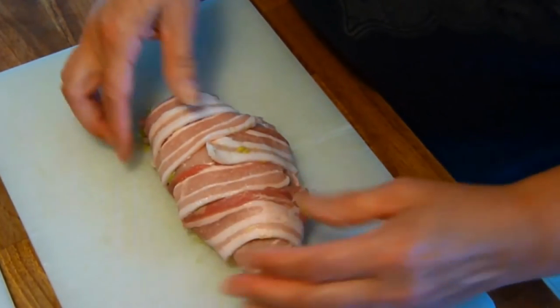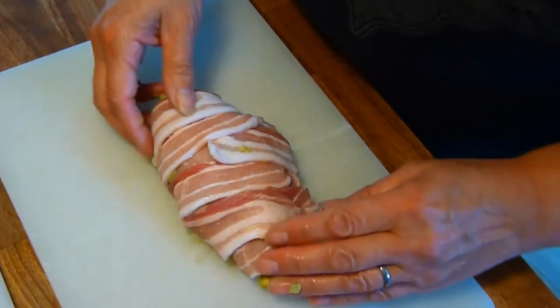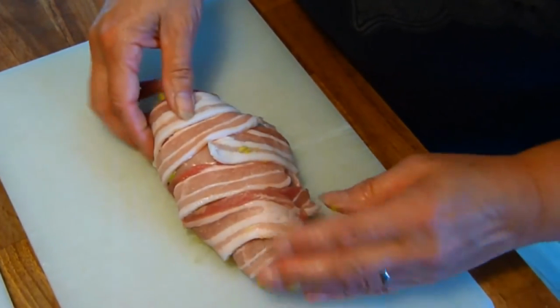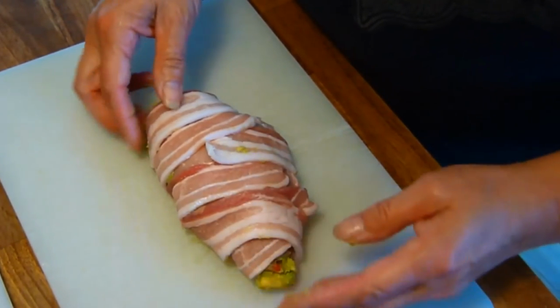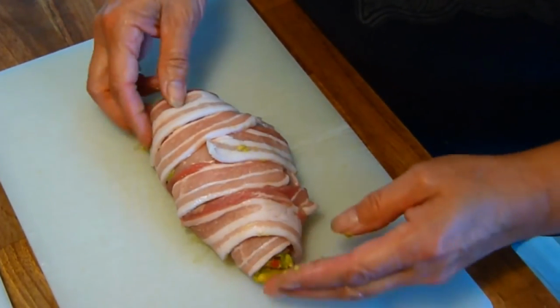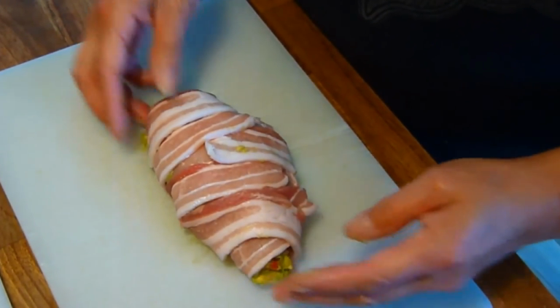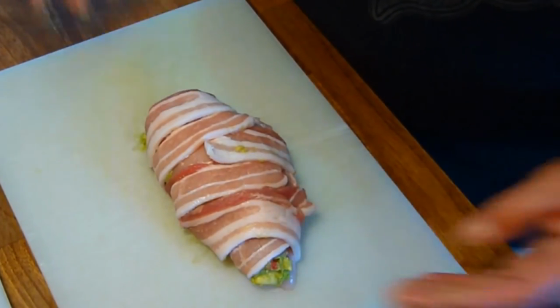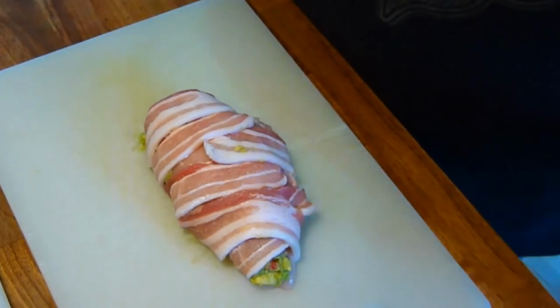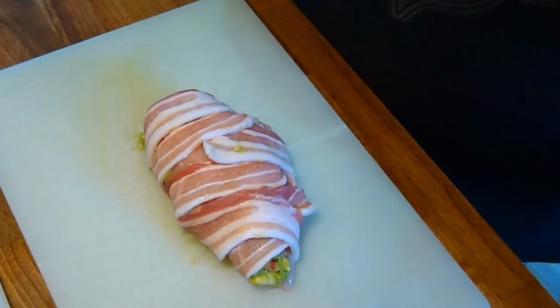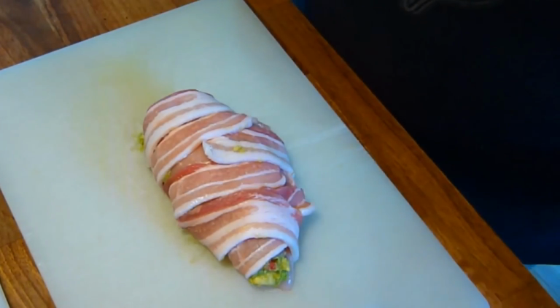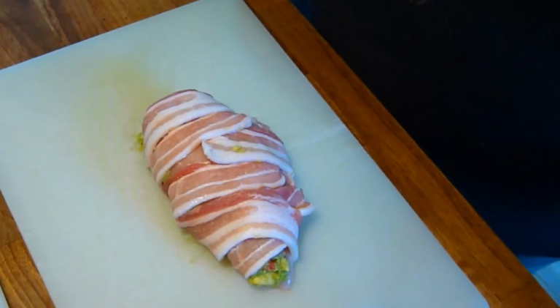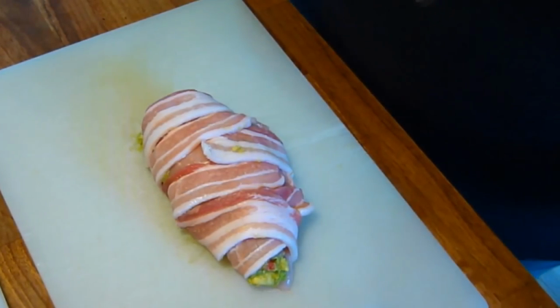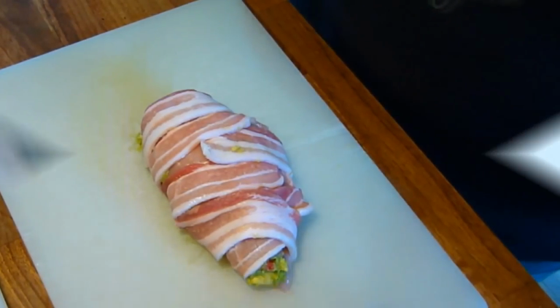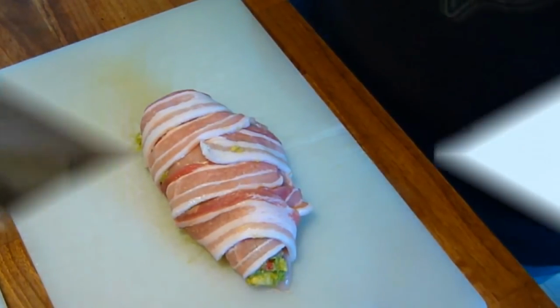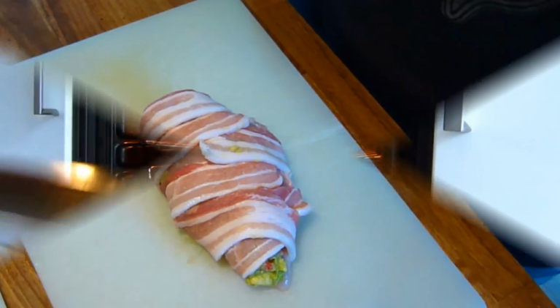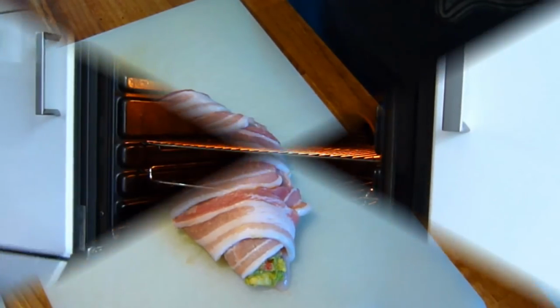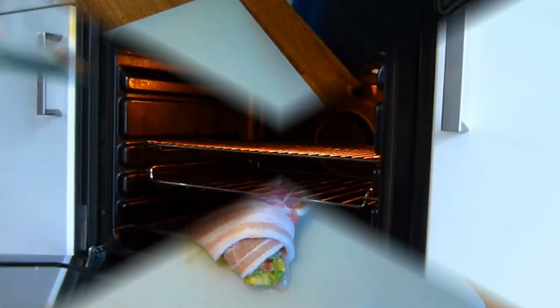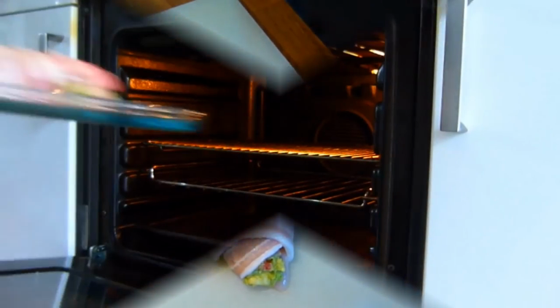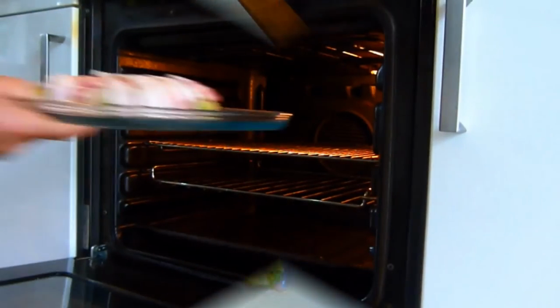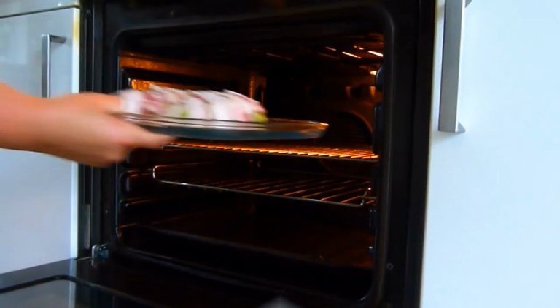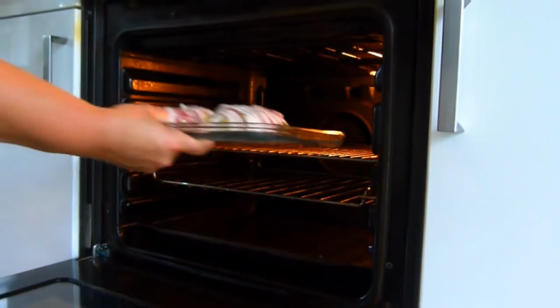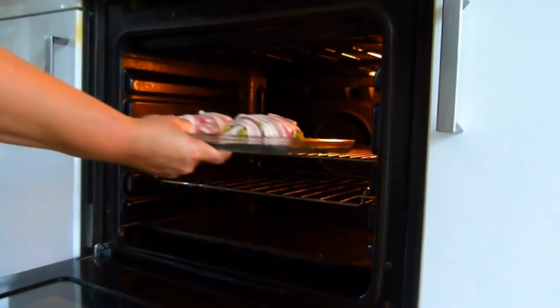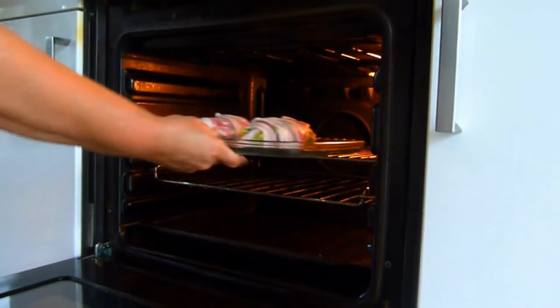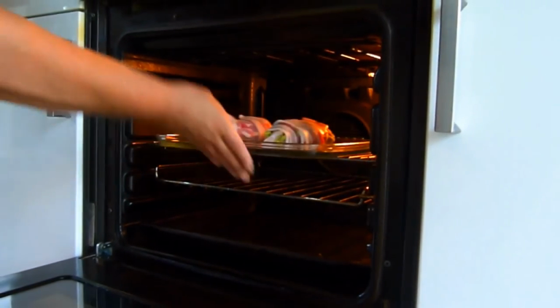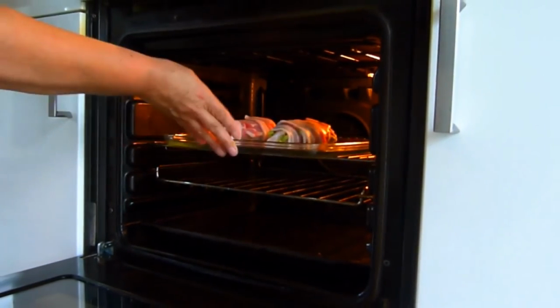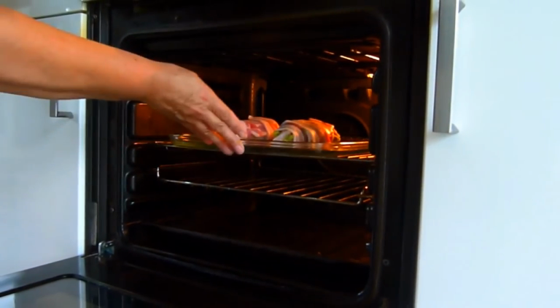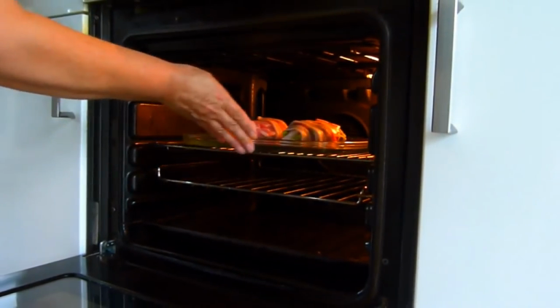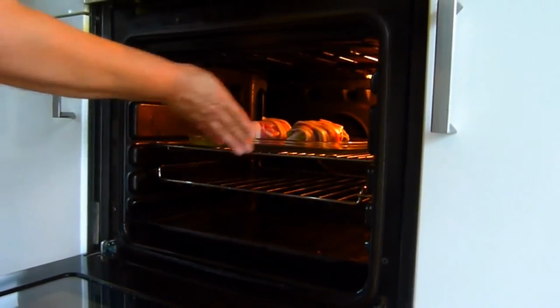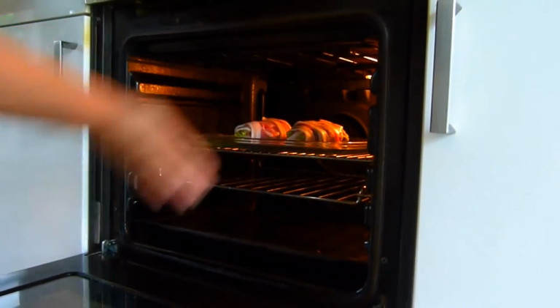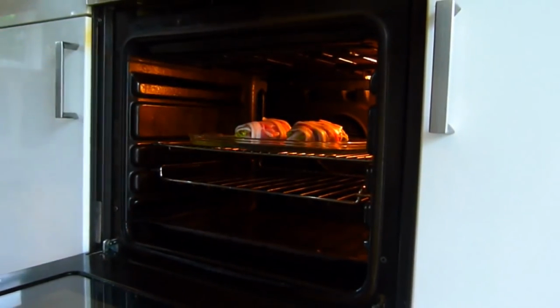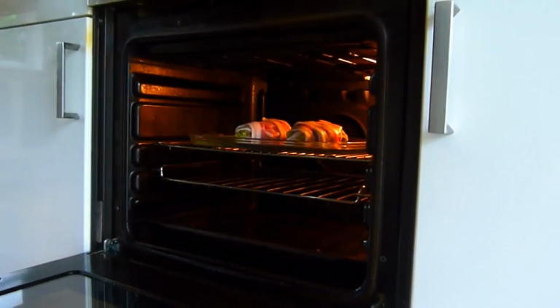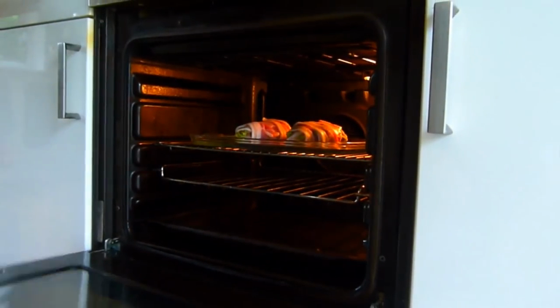And place in a 180 degrees C preheated oven for 45 to 50 minutes.